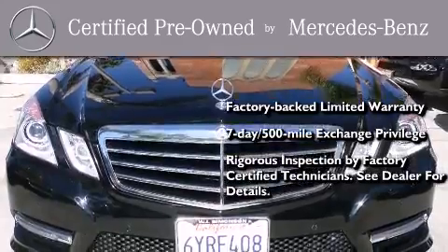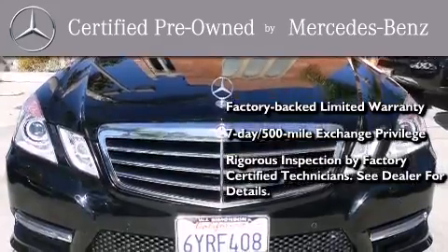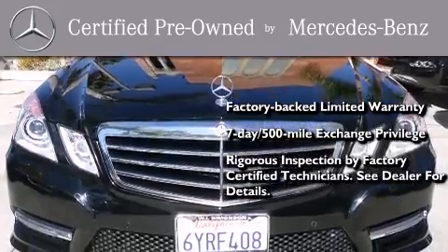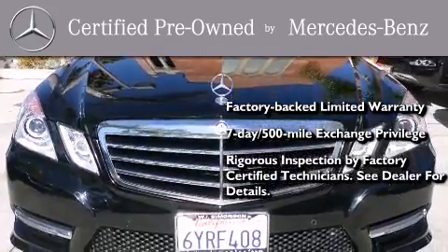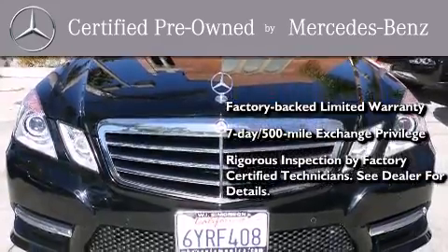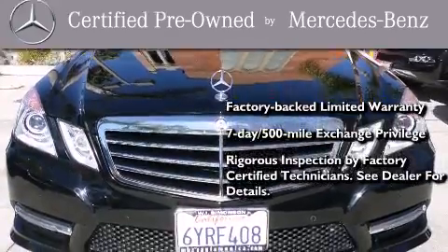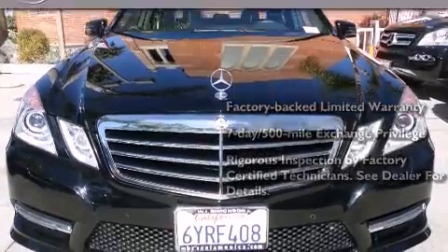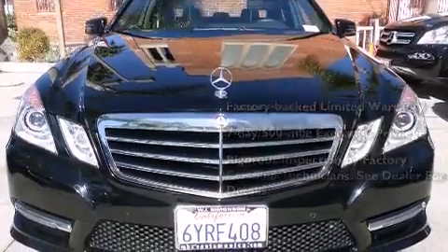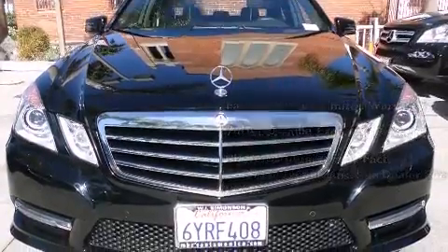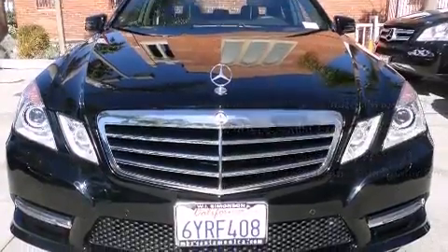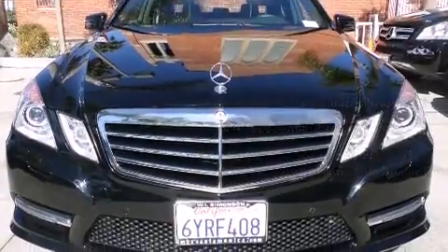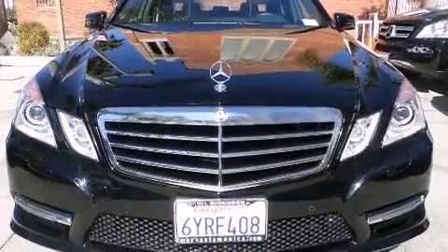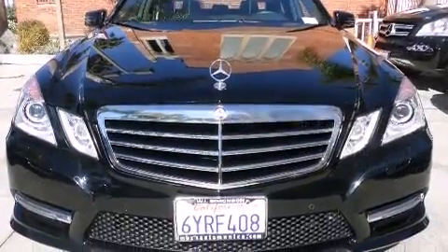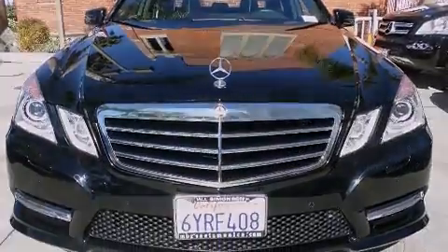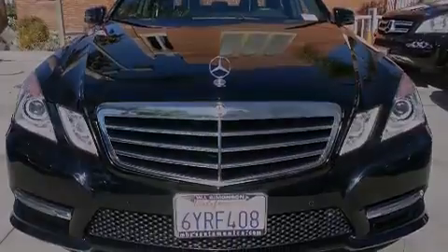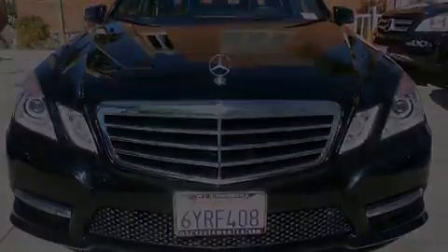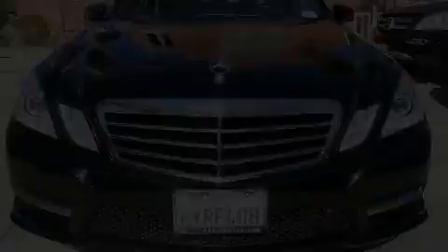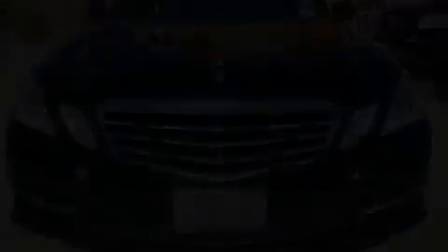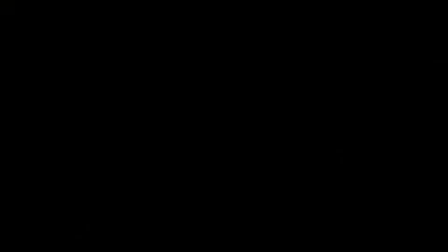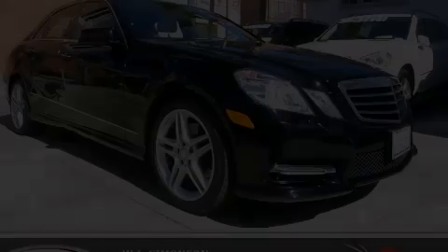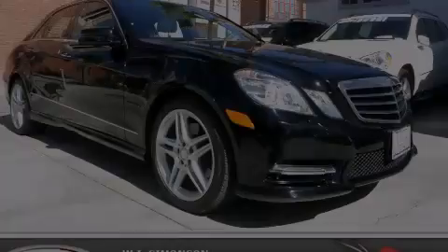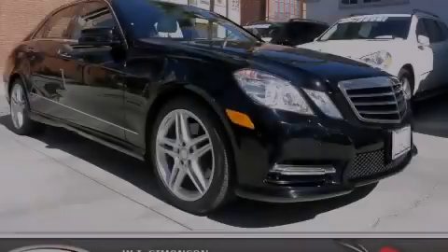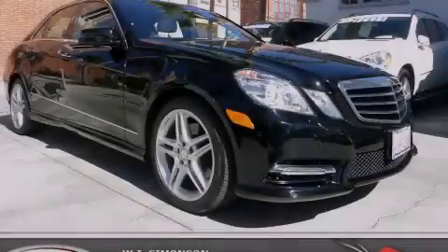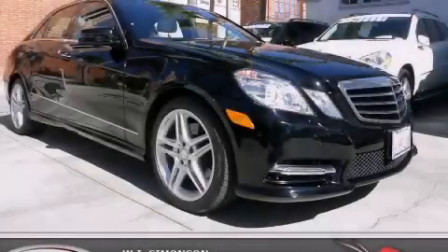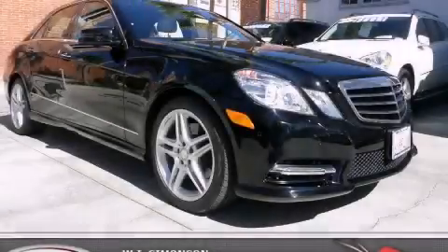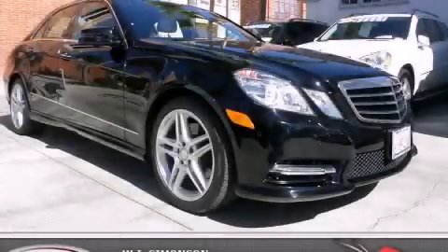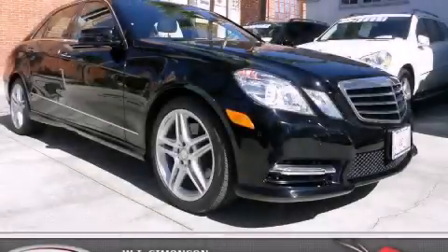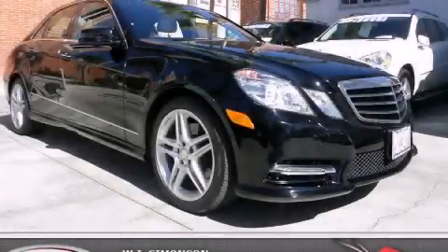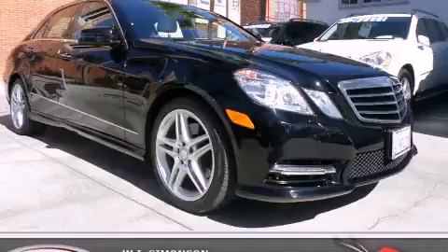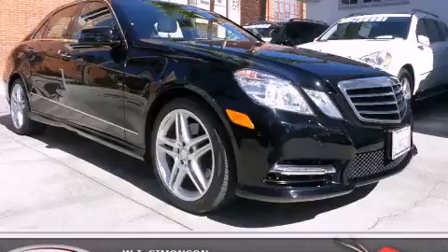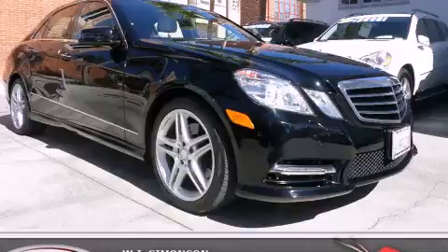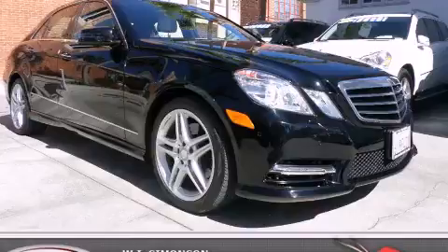Consider it with confidence. Call or visit us right now and arrange your test drive today.